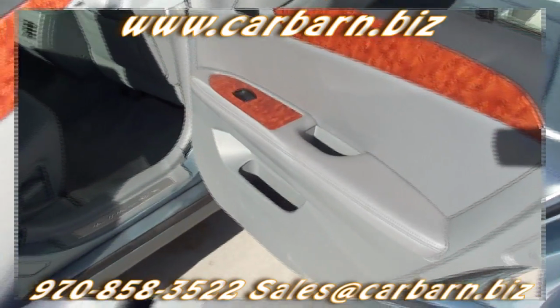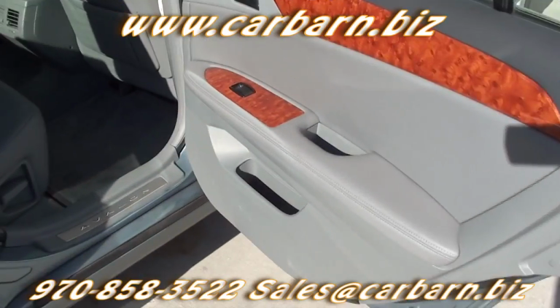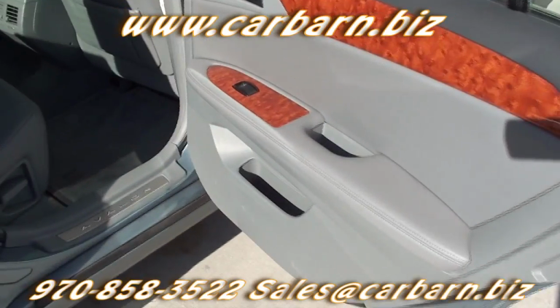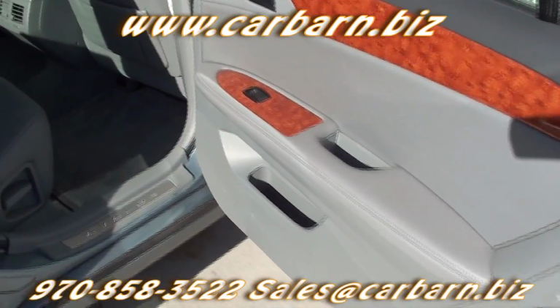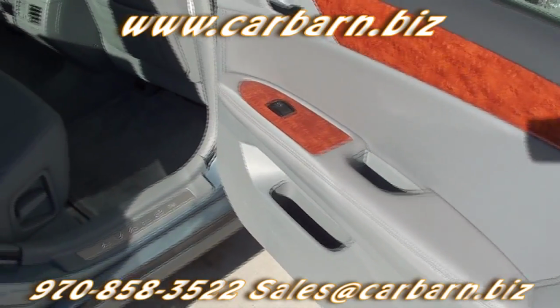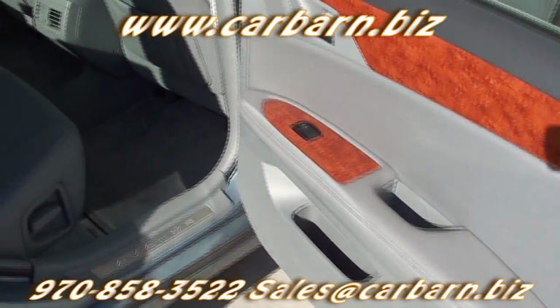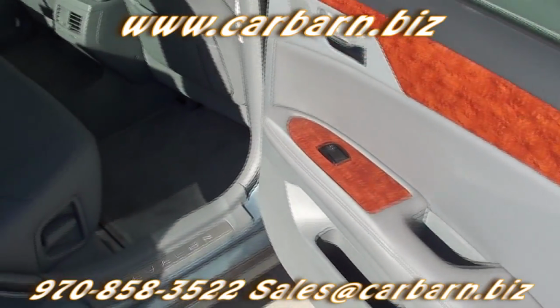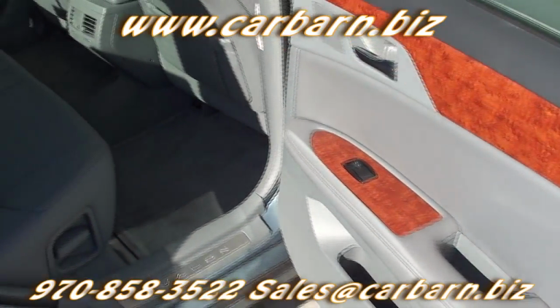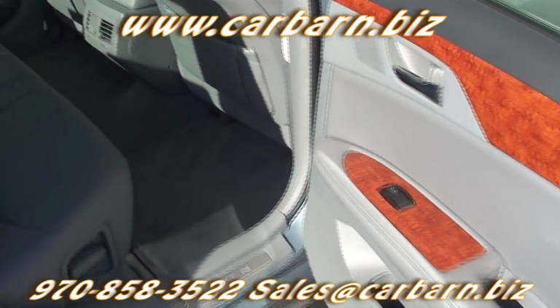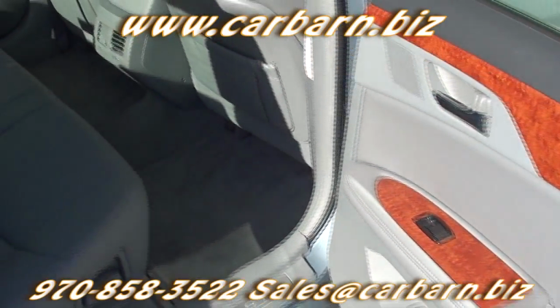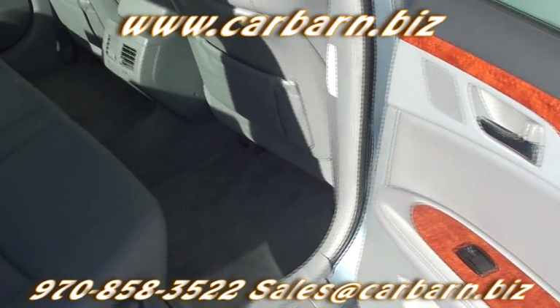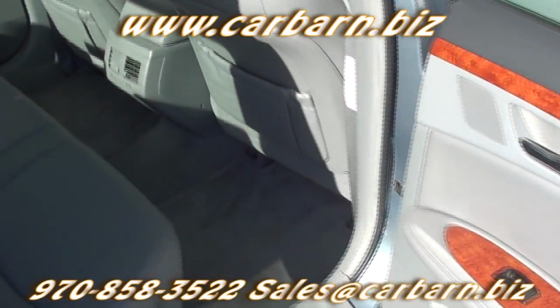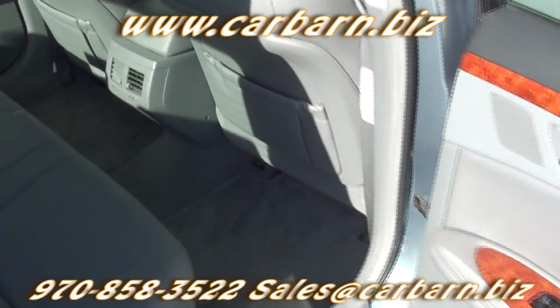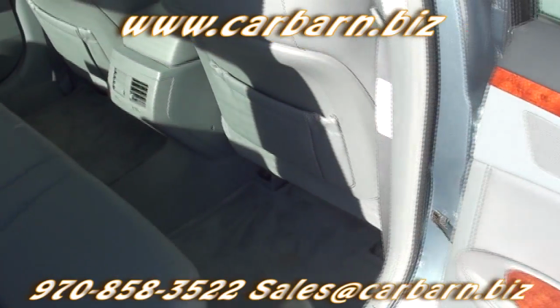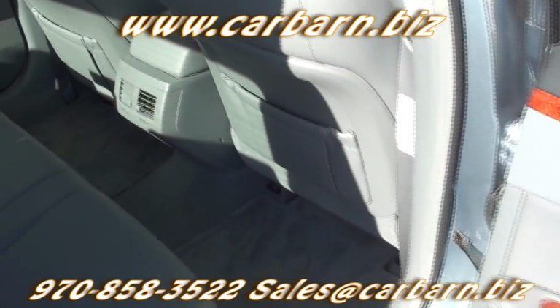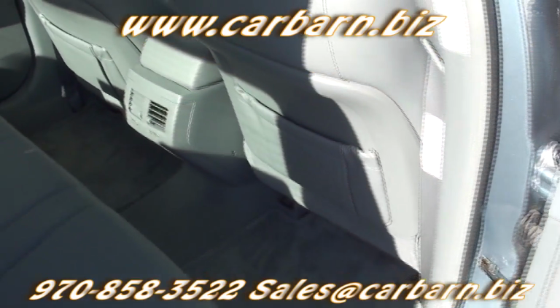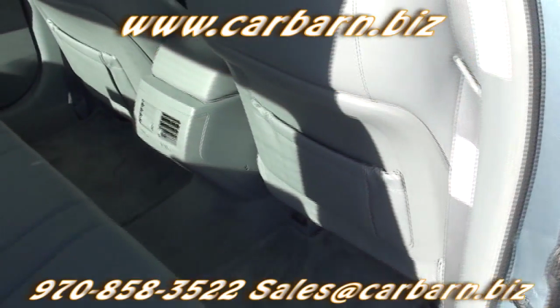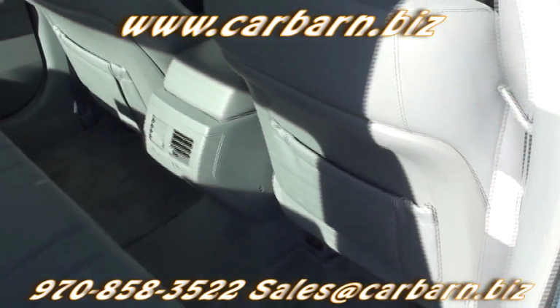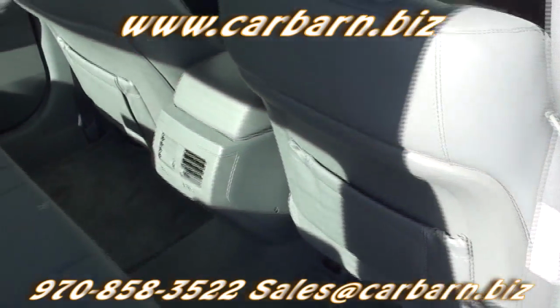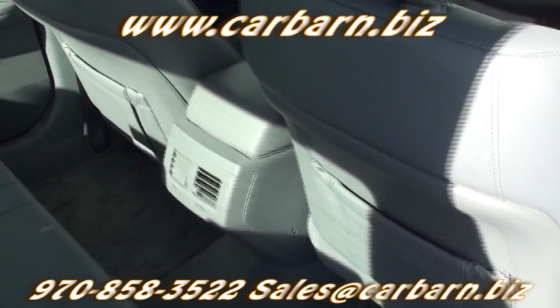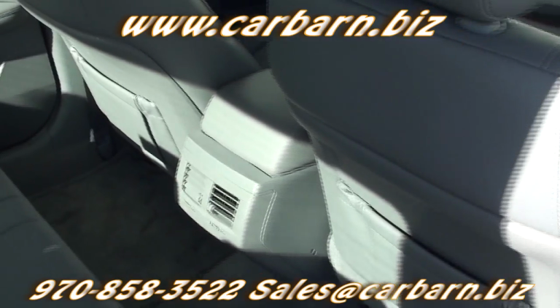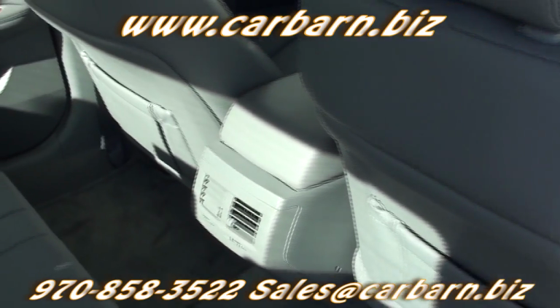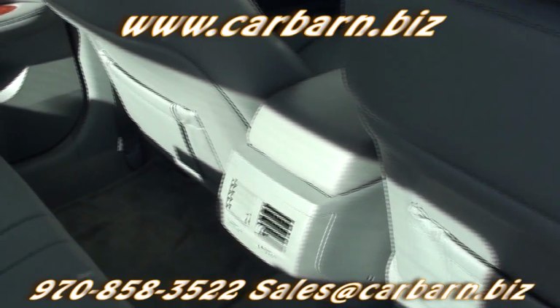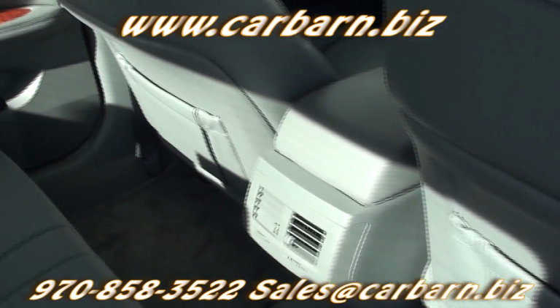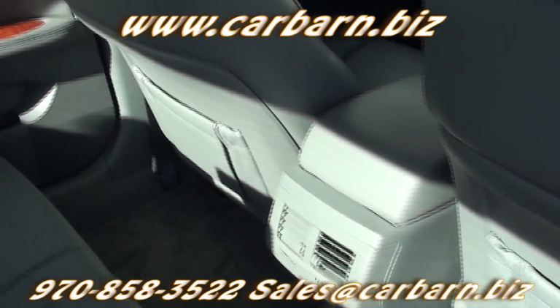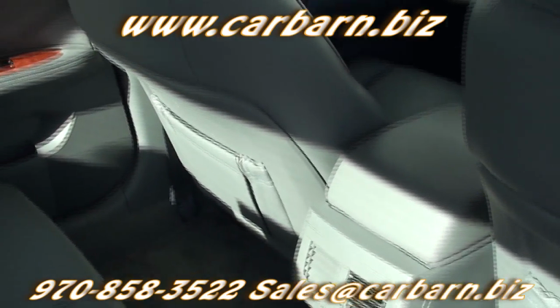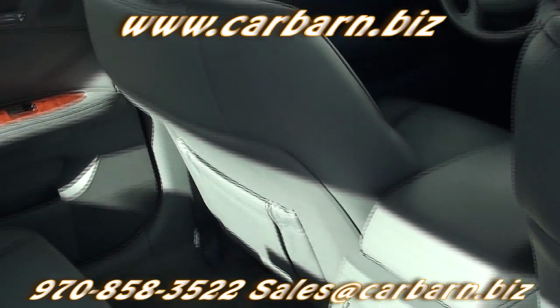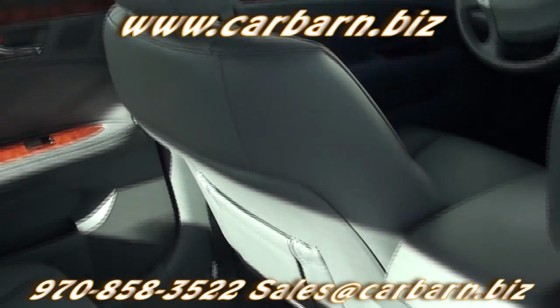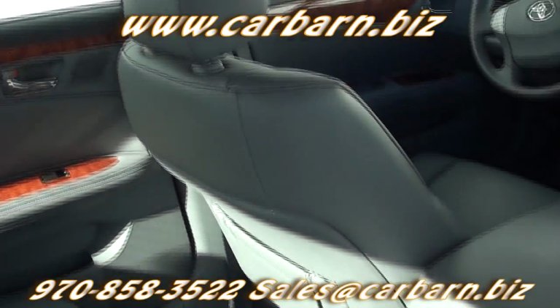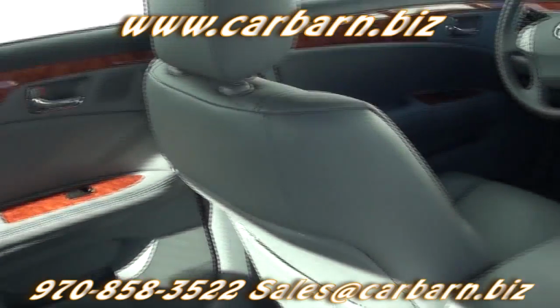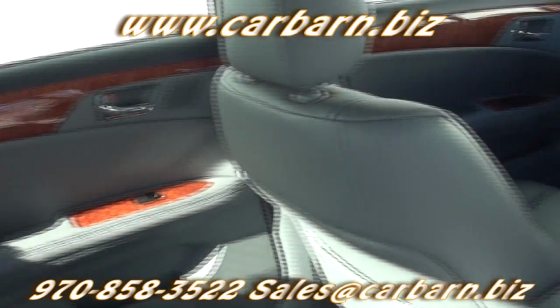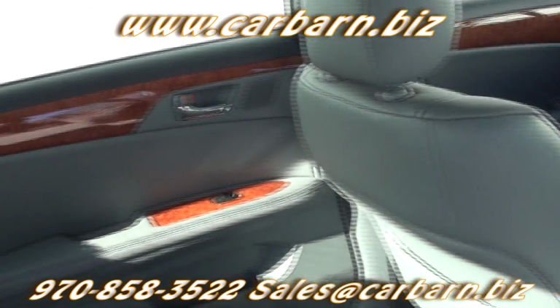Overall, a very nice, low-mileage, very clean, one-owner Toyota Avalon.